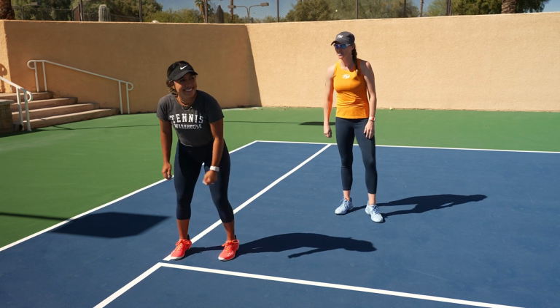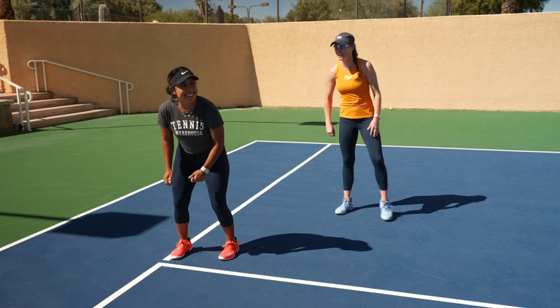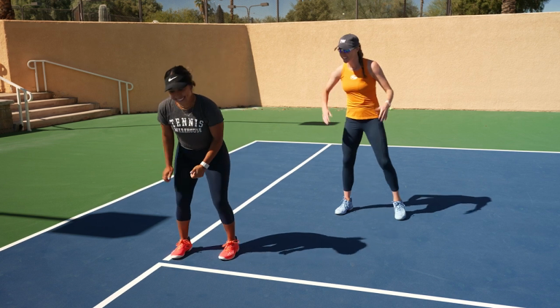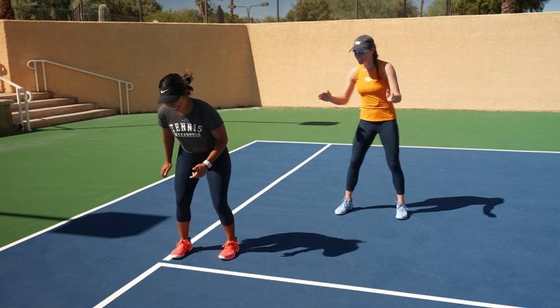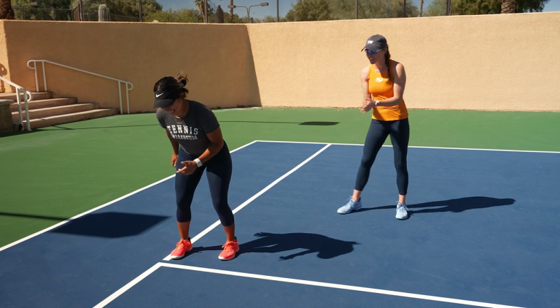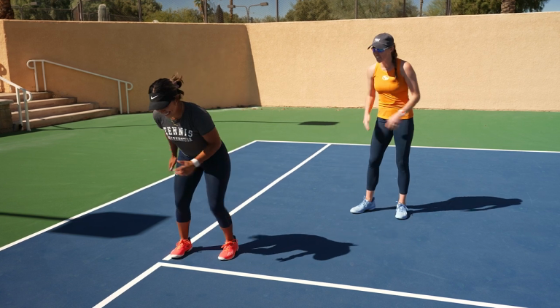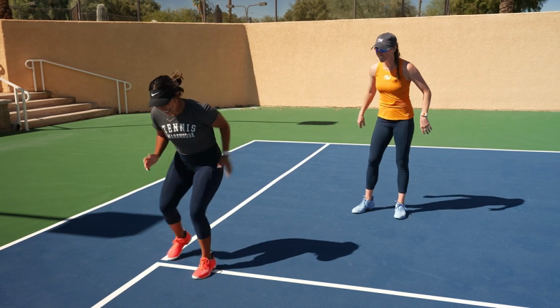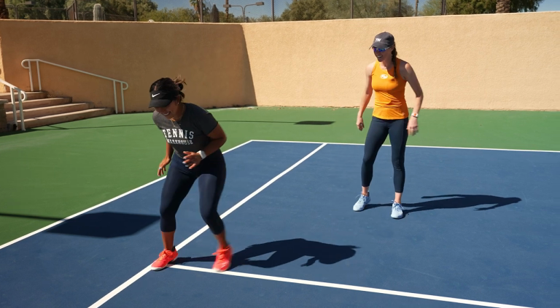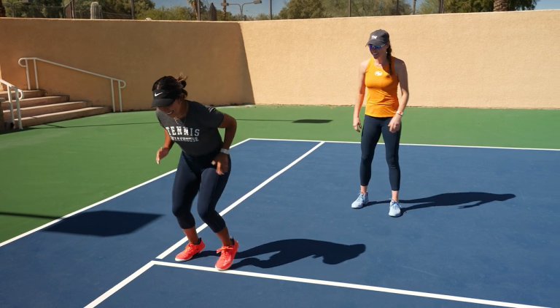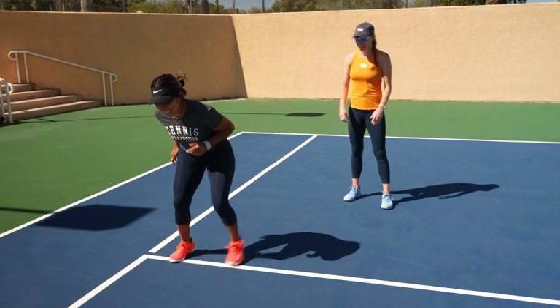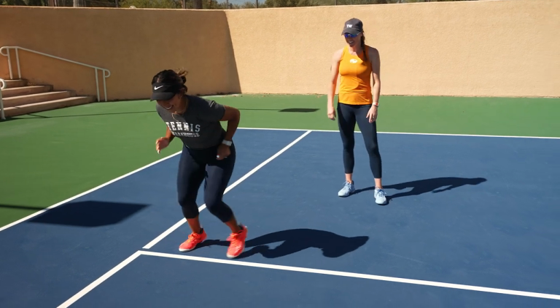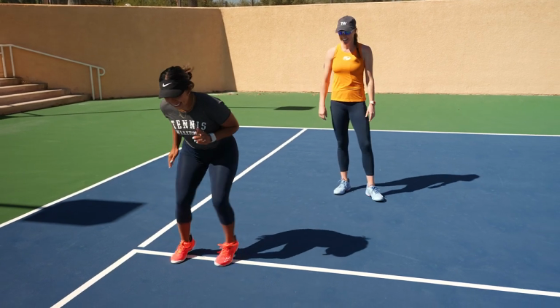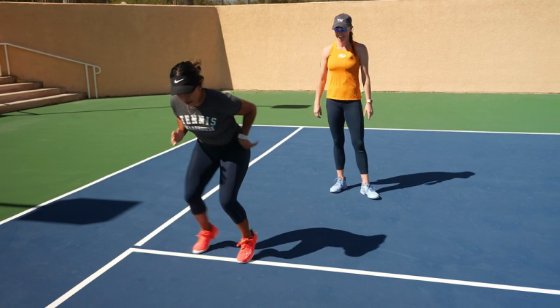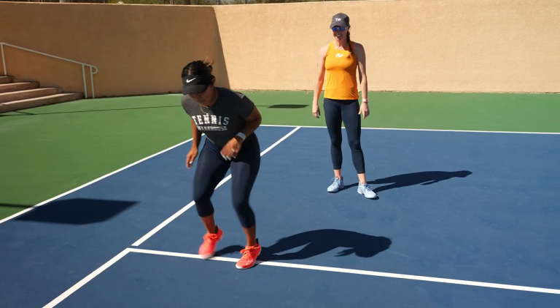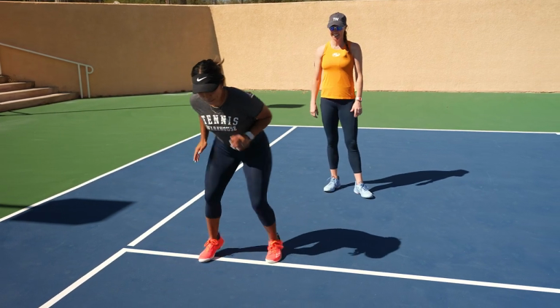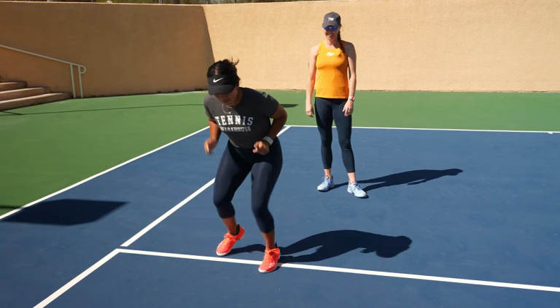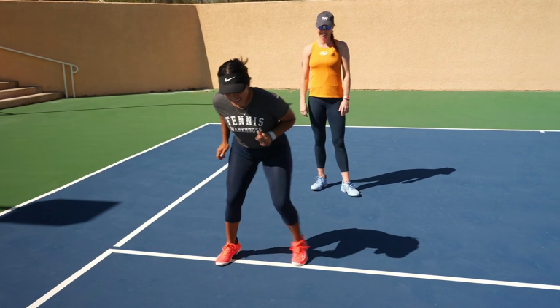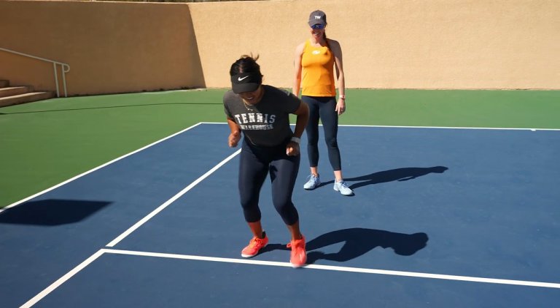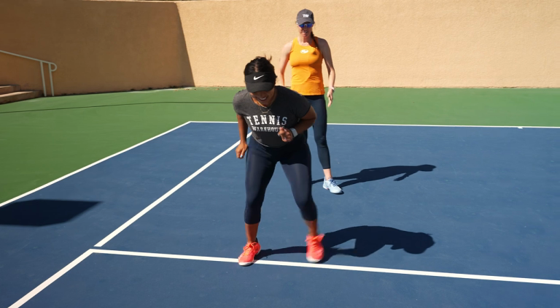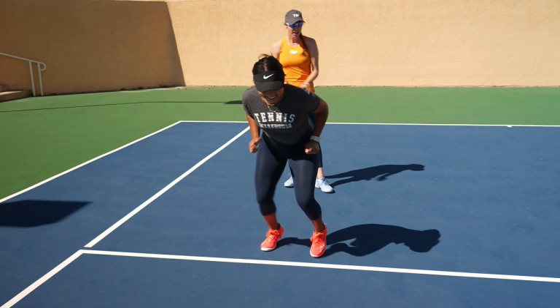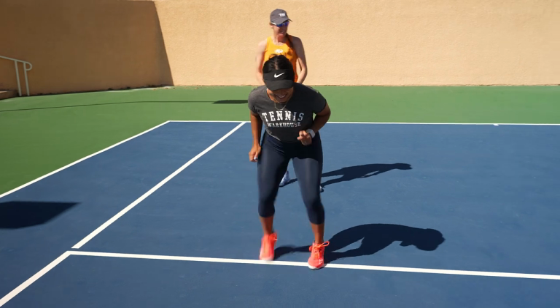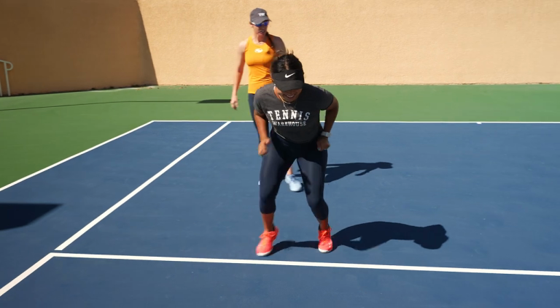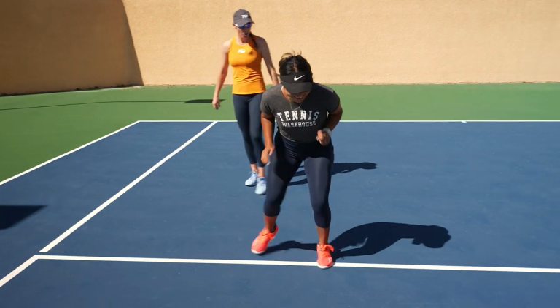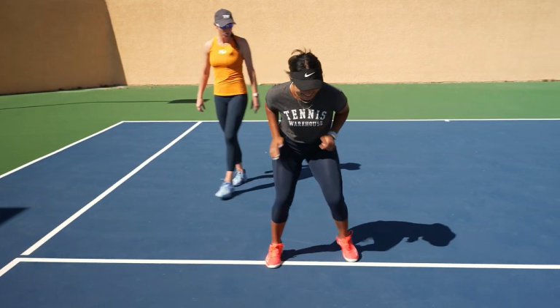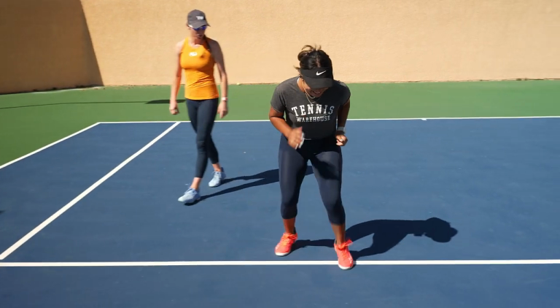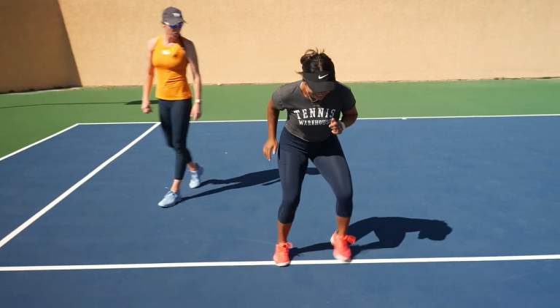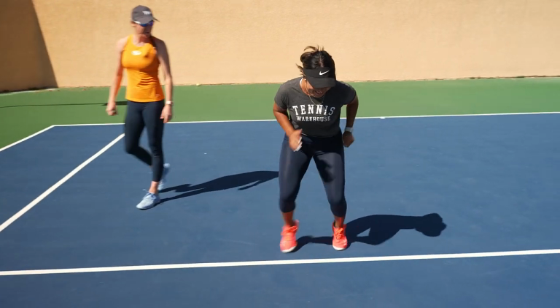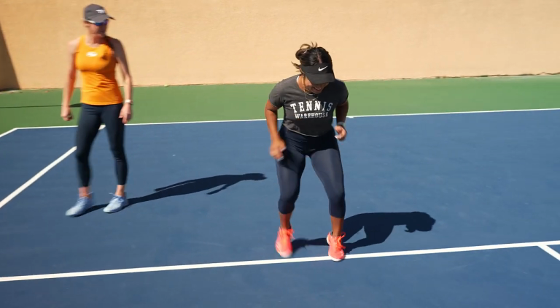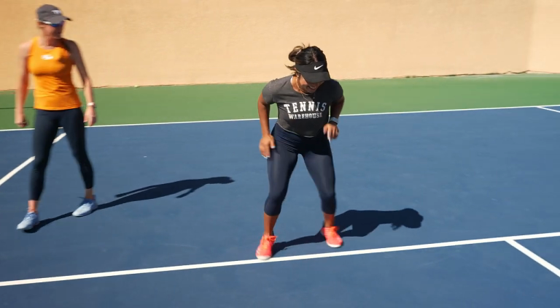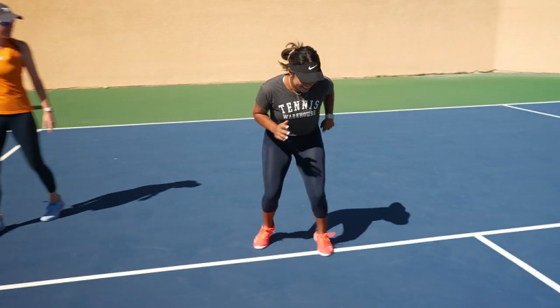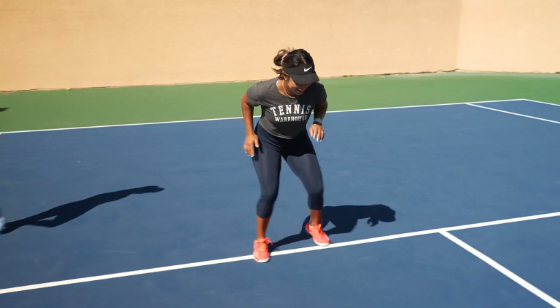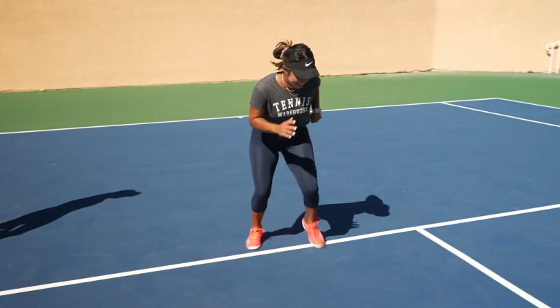All right, ready? Go! Faster, go! Work those Mizunos!